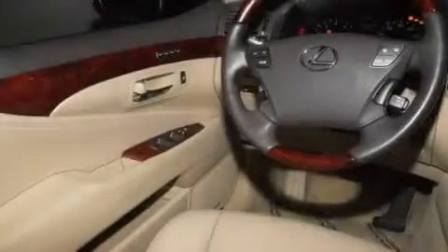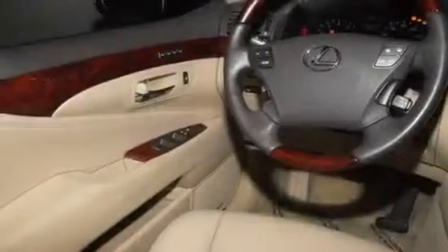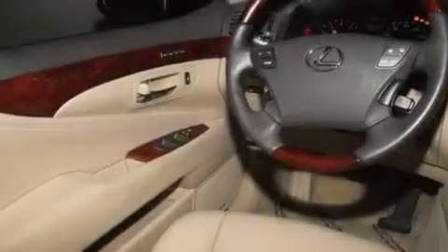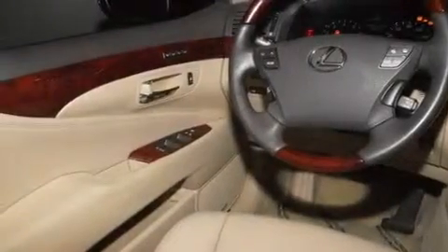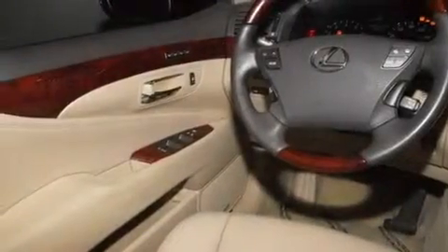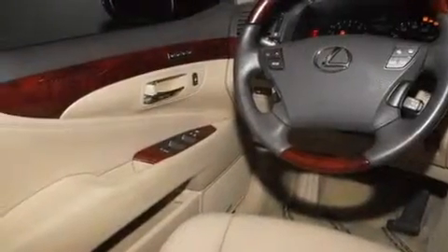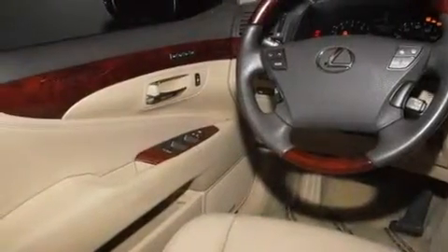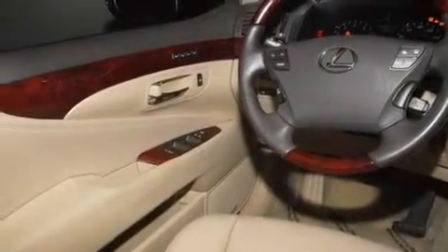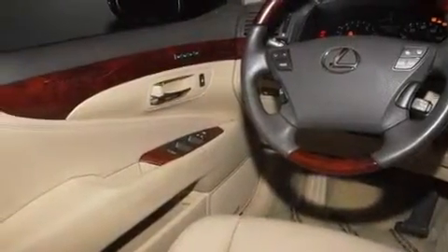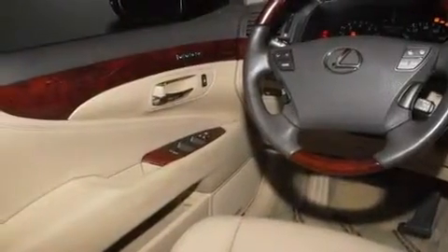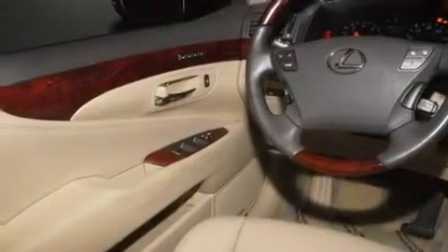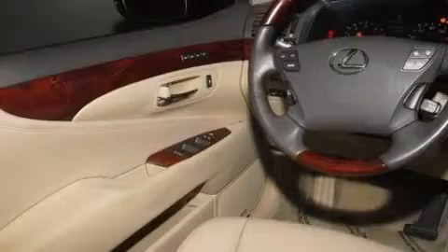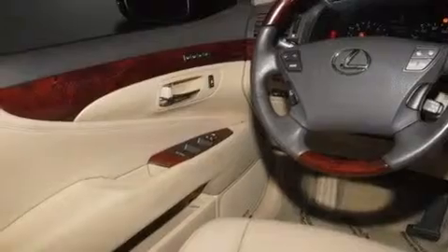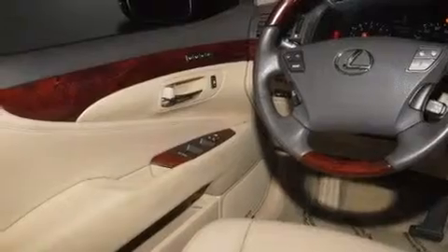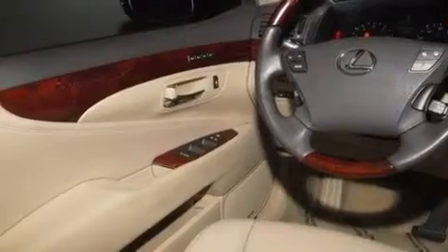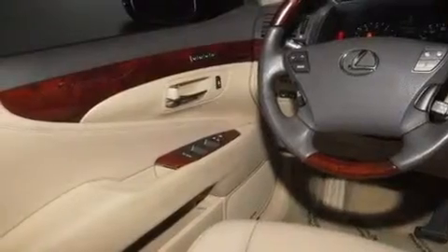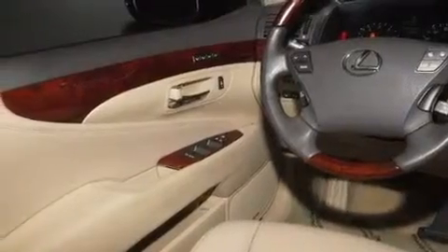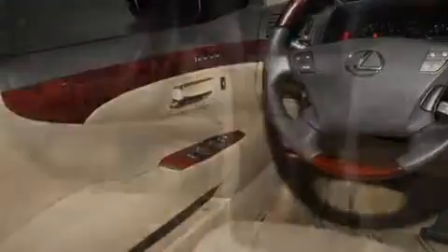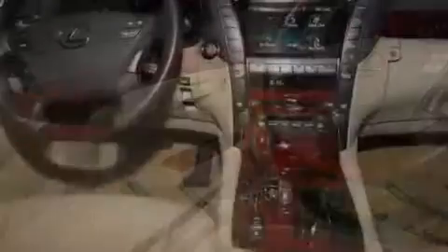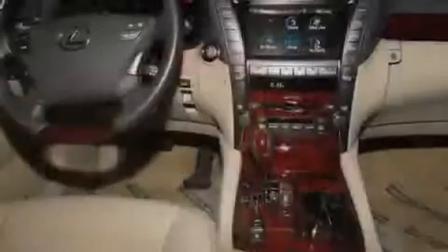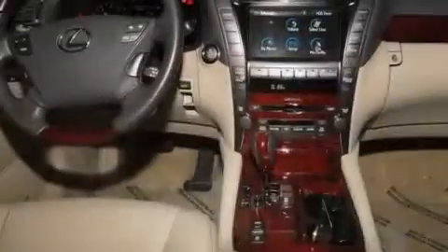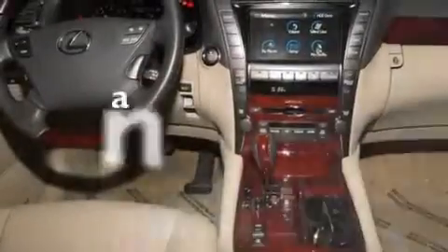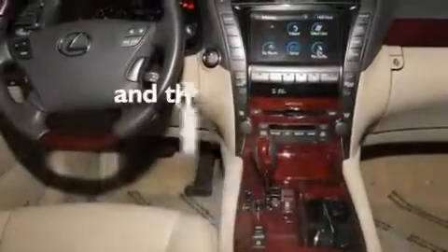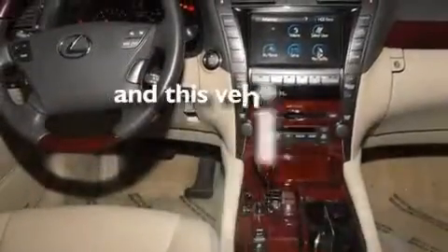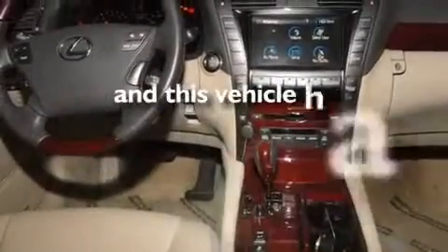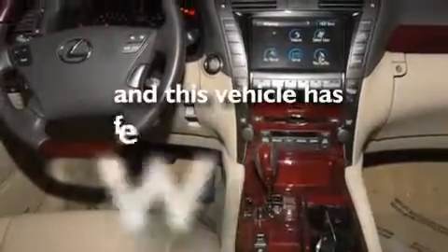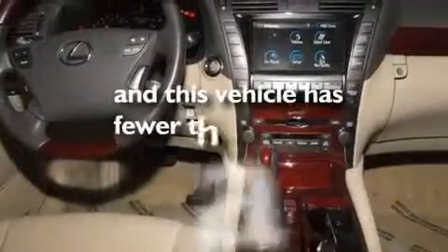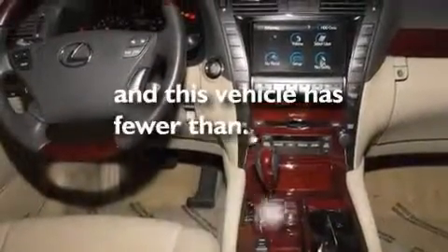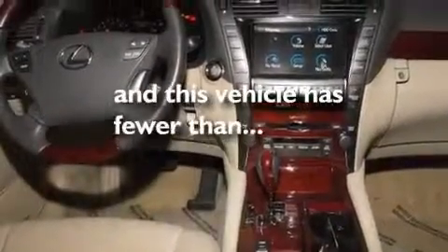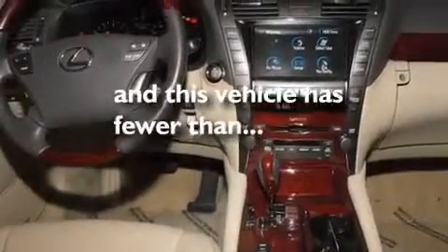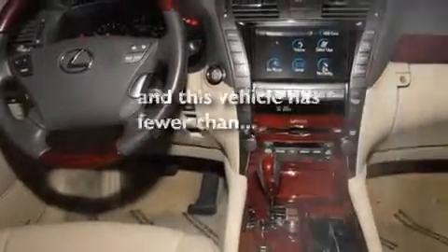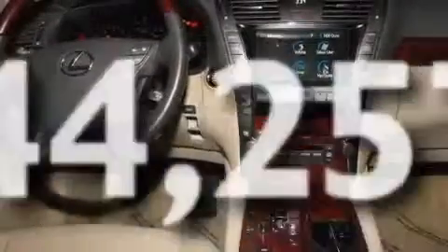Additional features include aluminum wheels, a low tire pressure indicator, a sunroof, and this vehicle has less than 45,000 miles.